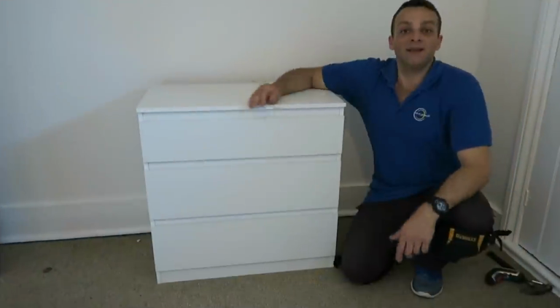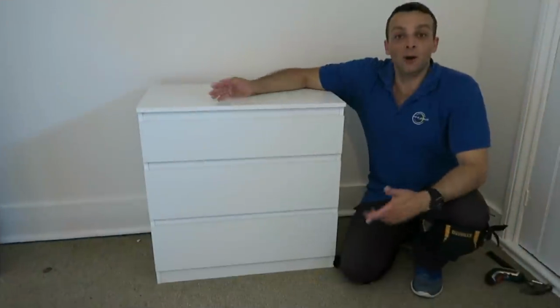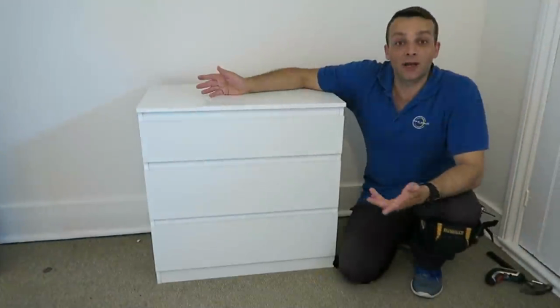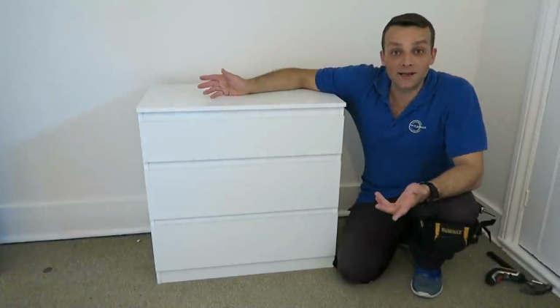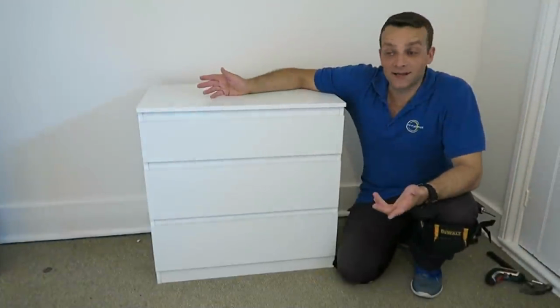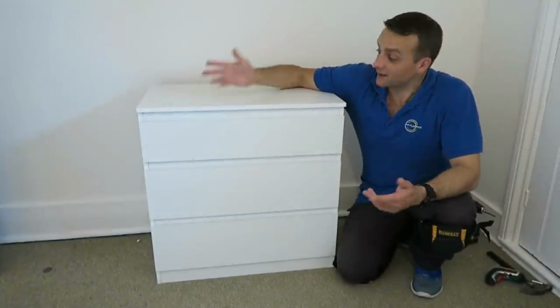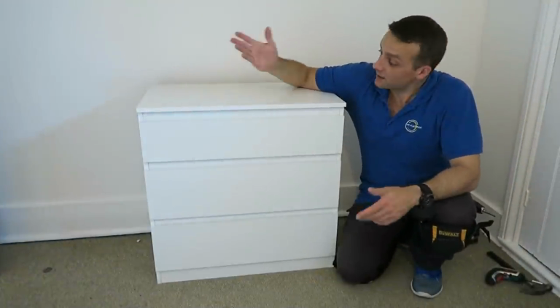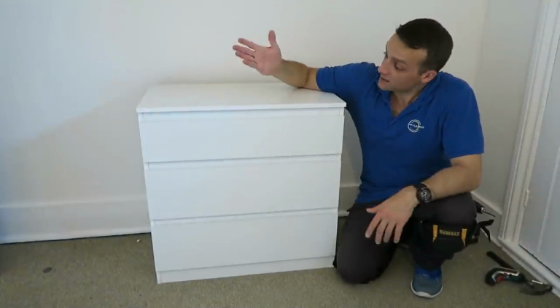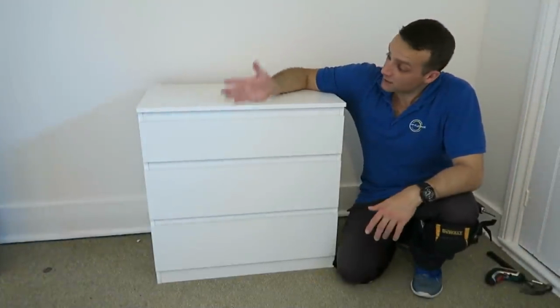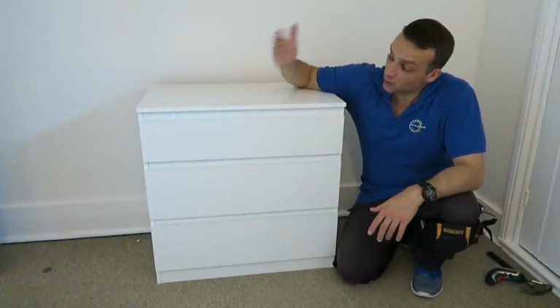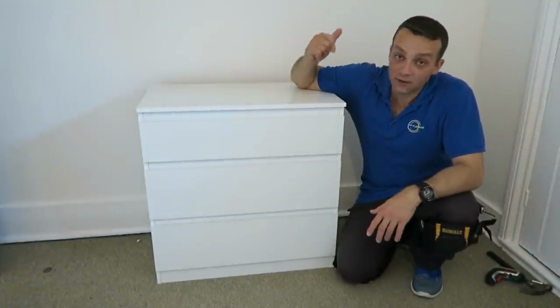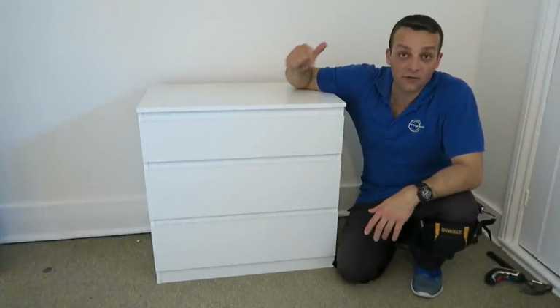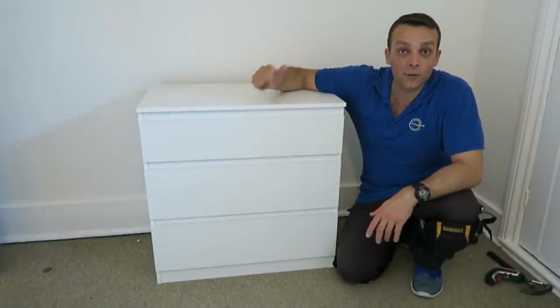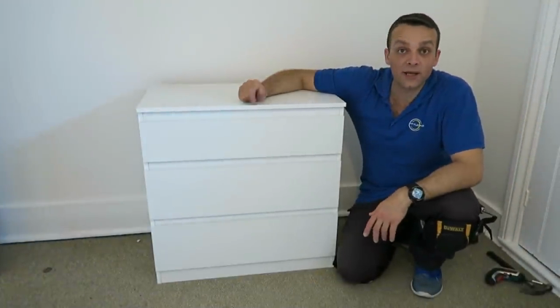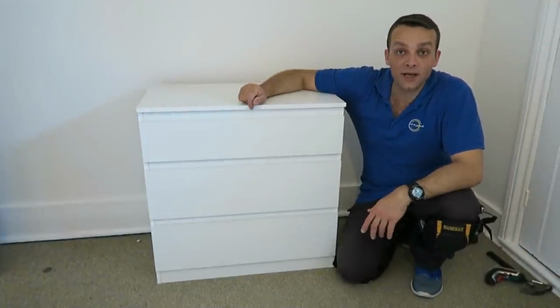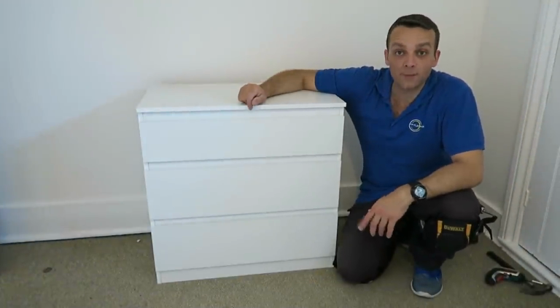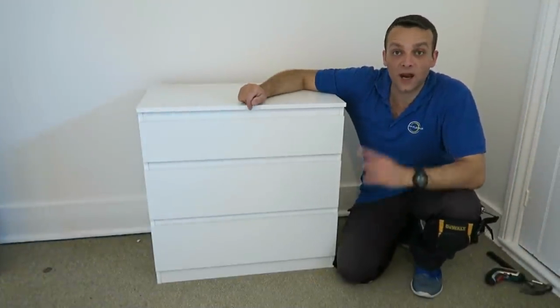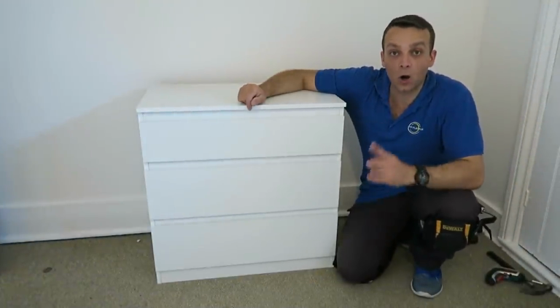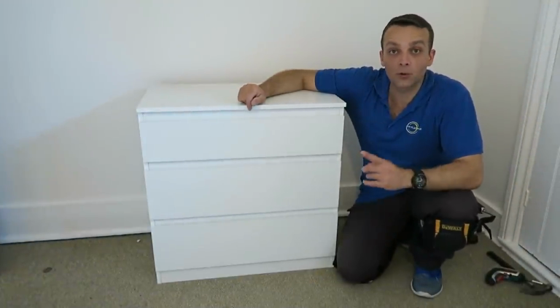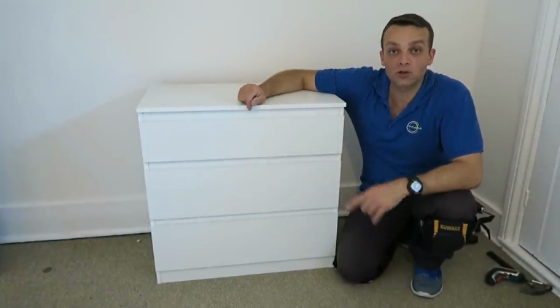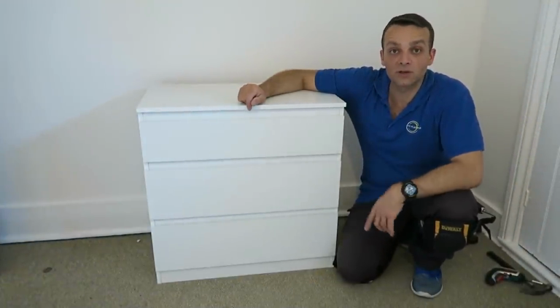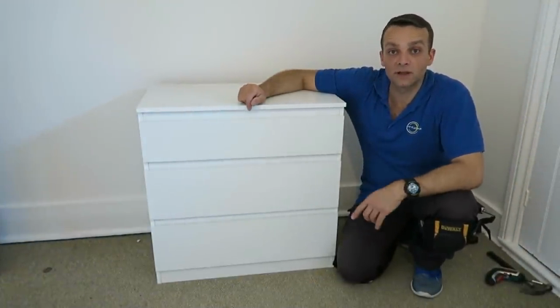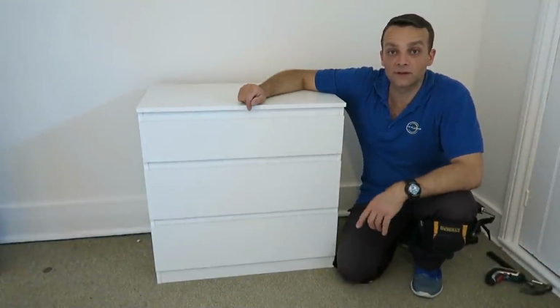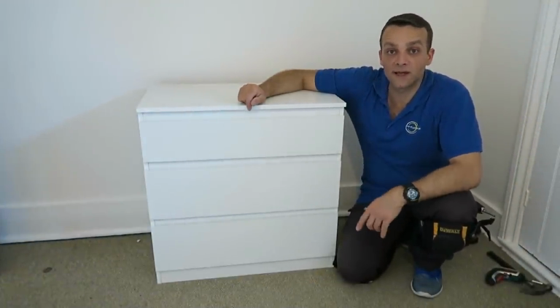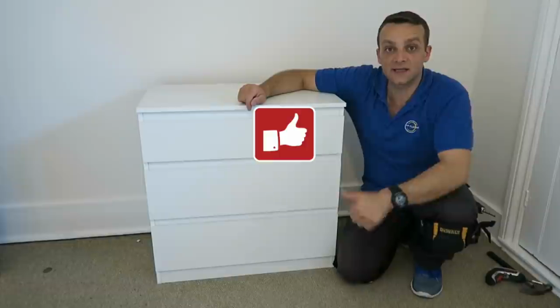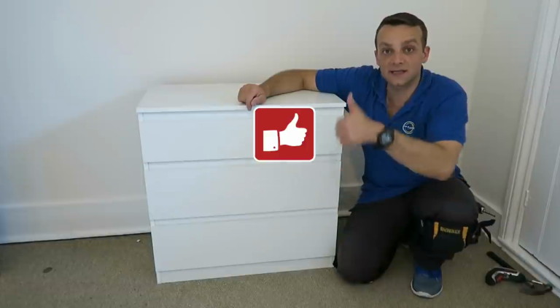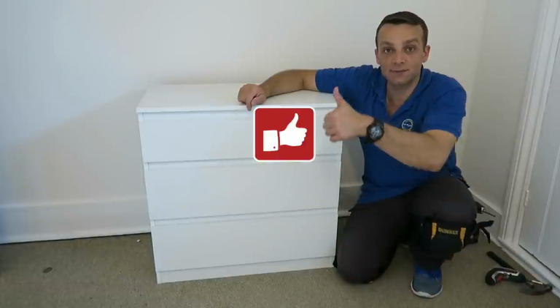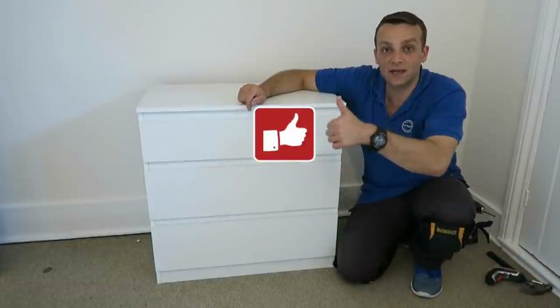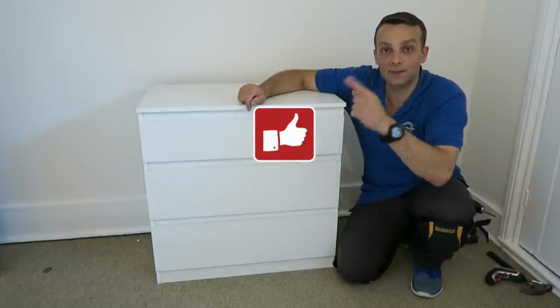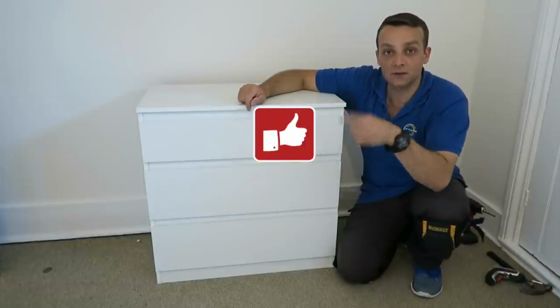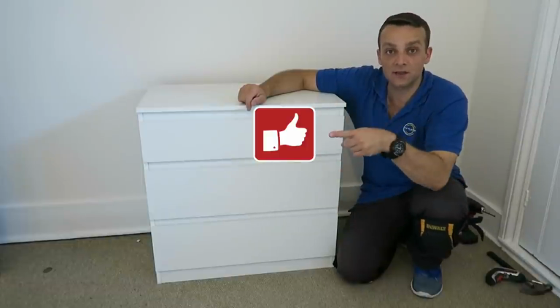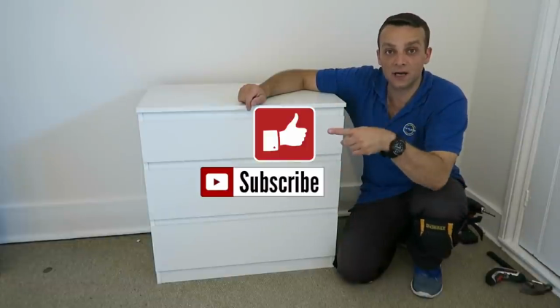Okay guys, this is the coolant drawer from IKEA. I hope you enjoyed the video — if yes, thumbs up, subscribe to my channel as always. Have a great day and see you in my next one very soon.